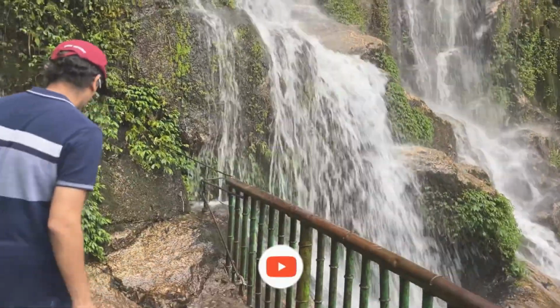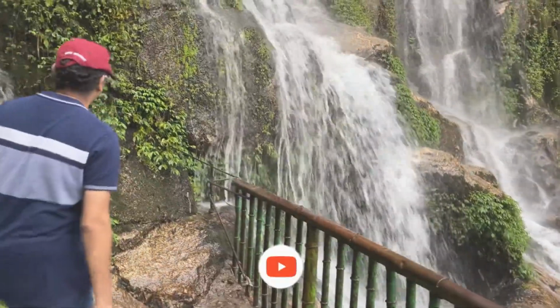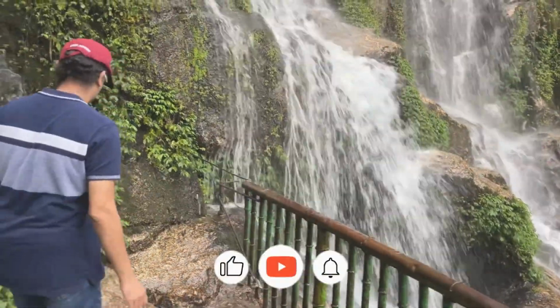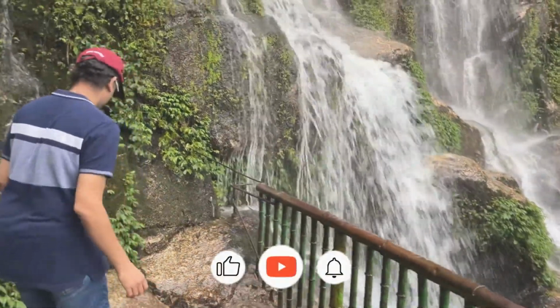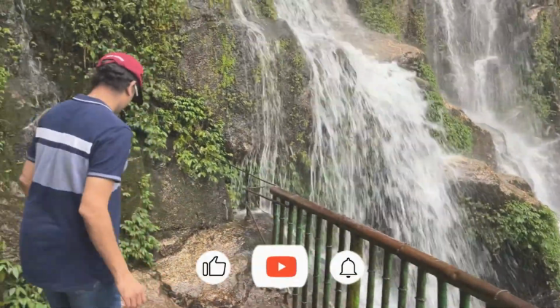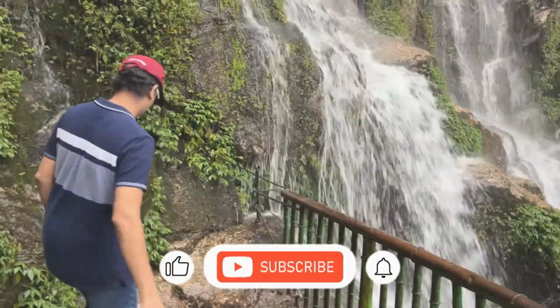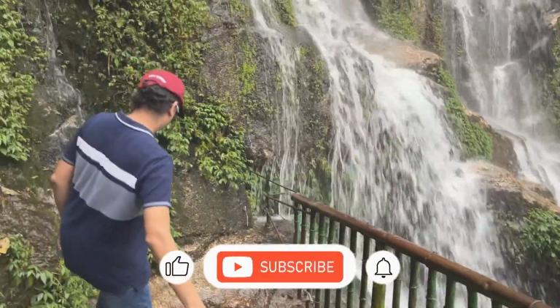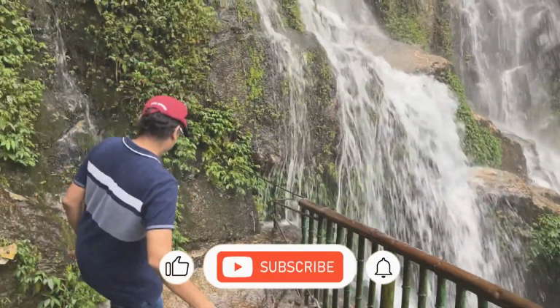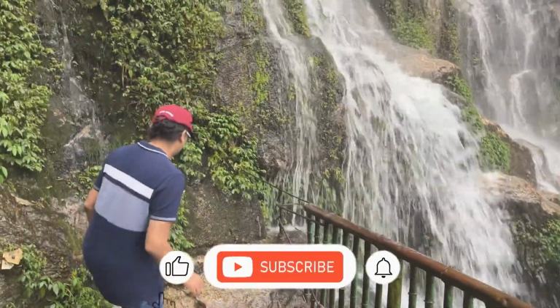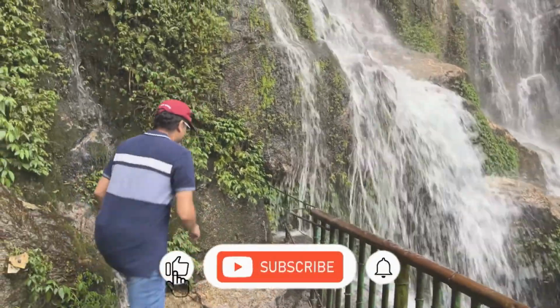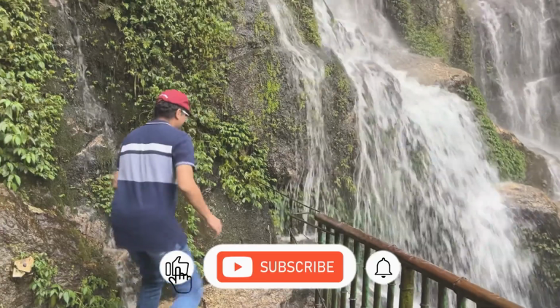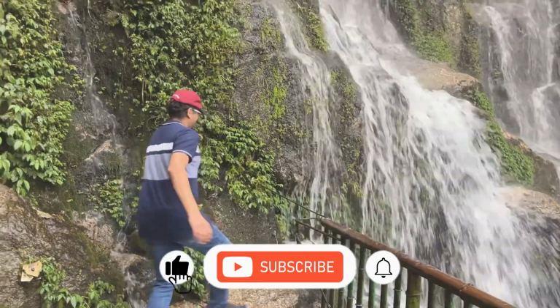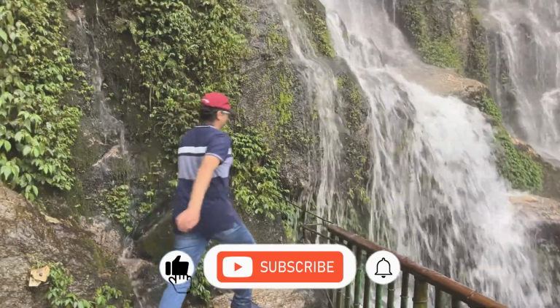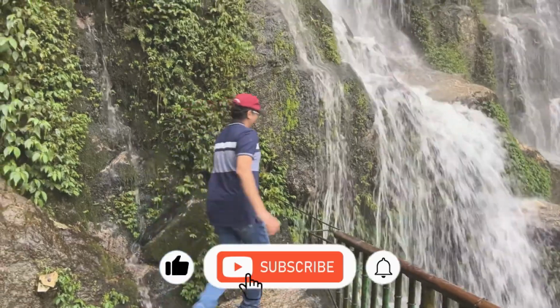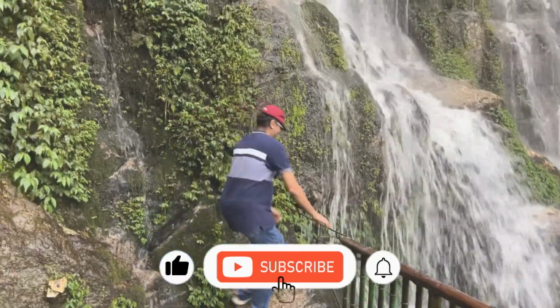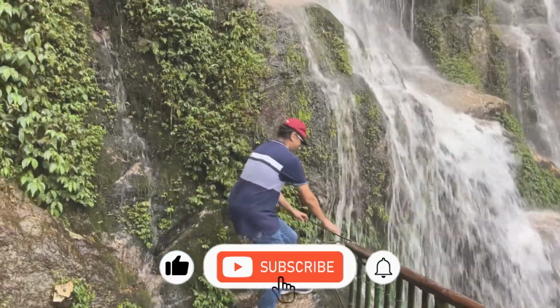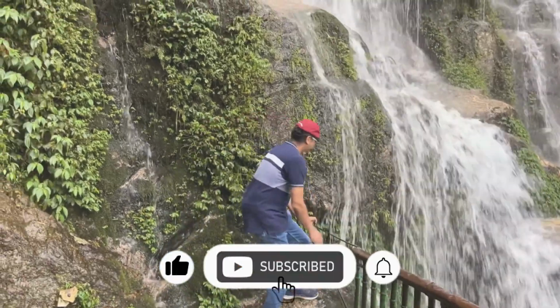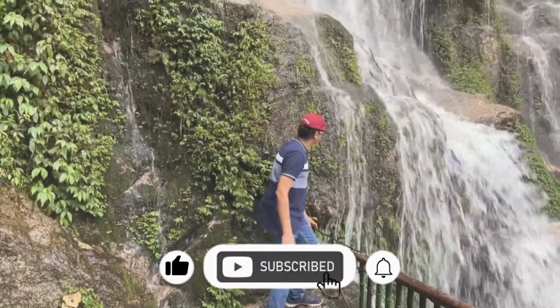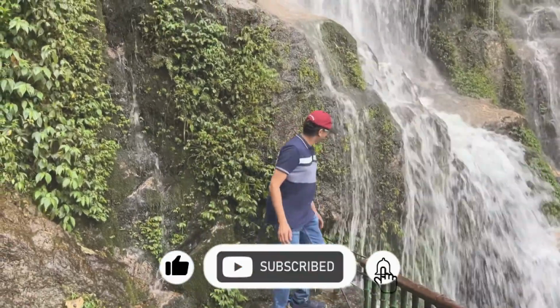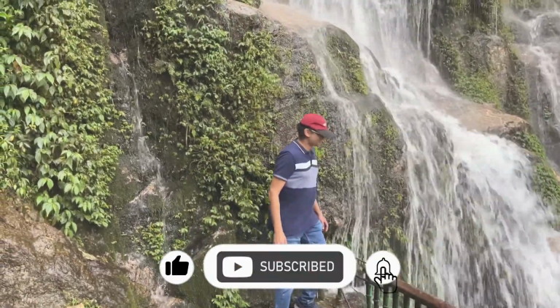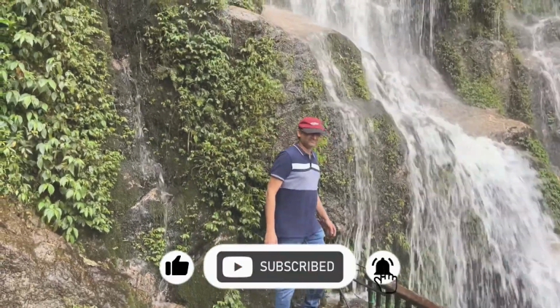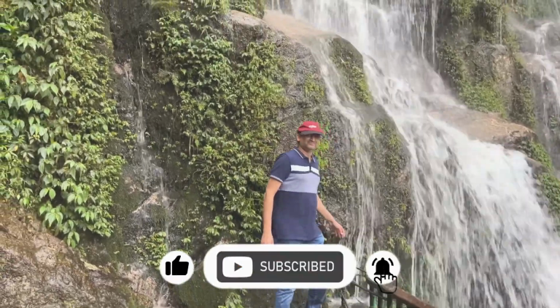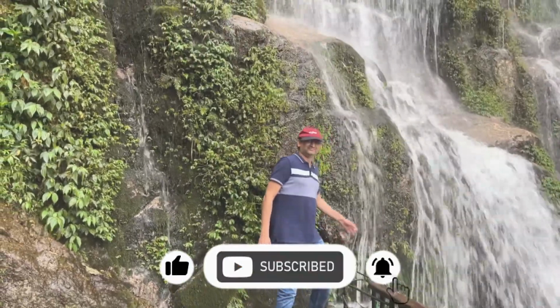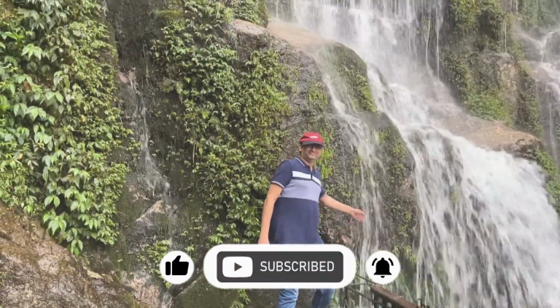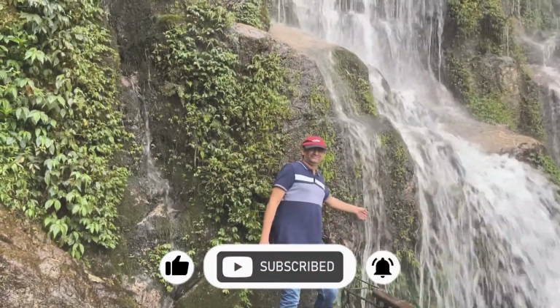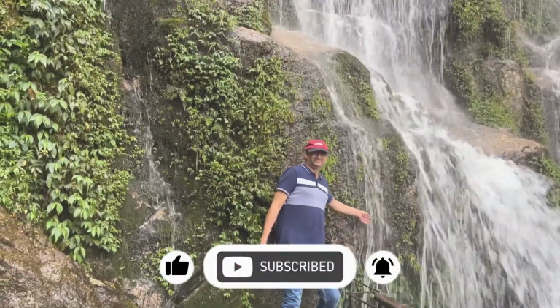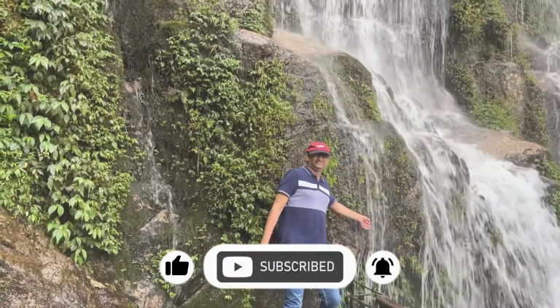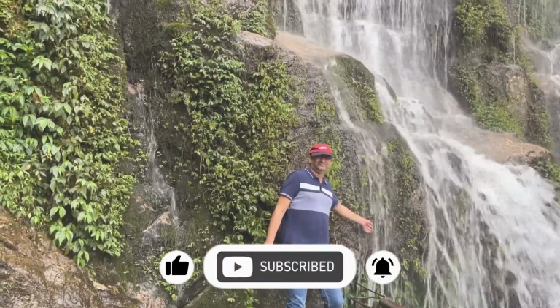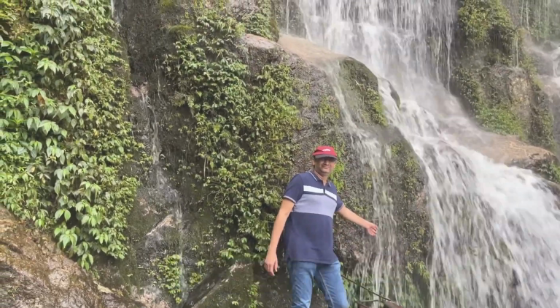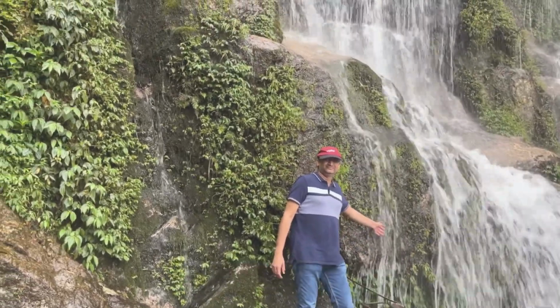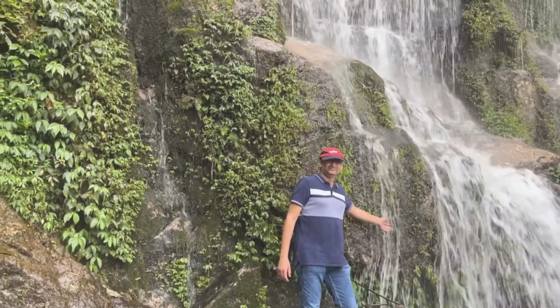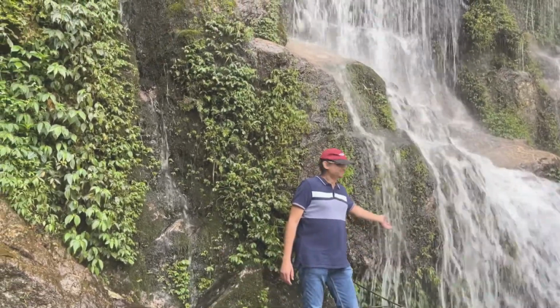I really enjoyed myself at the waterfall. I hope you enjoyed this video. See you again in the next video. Bye.